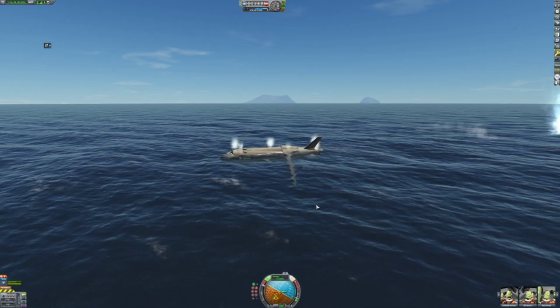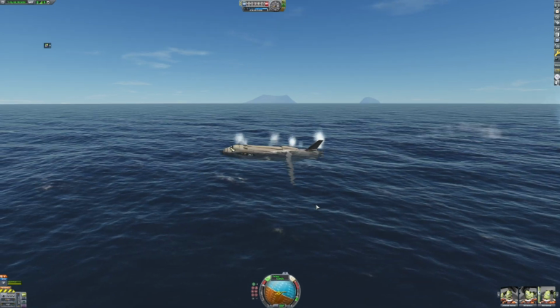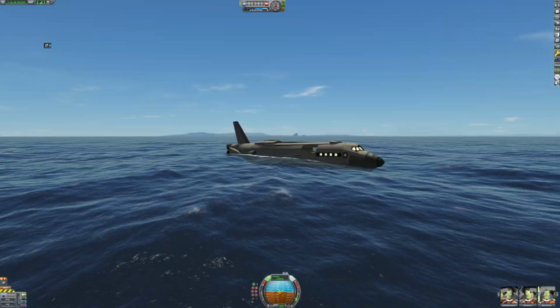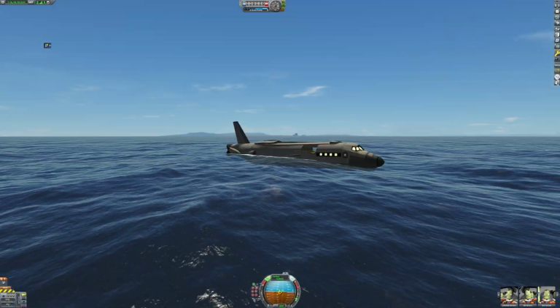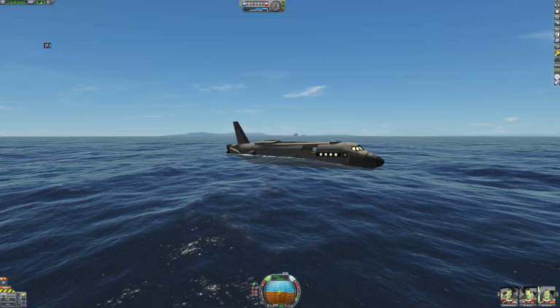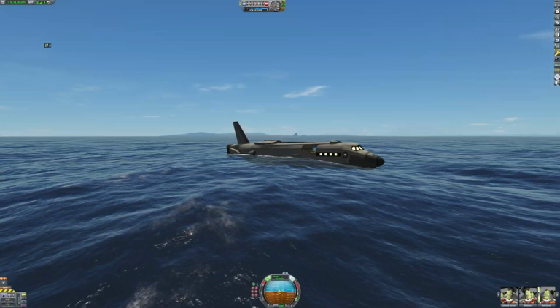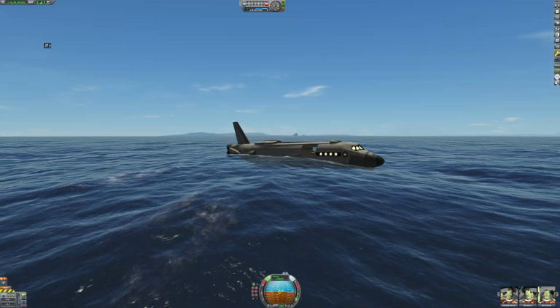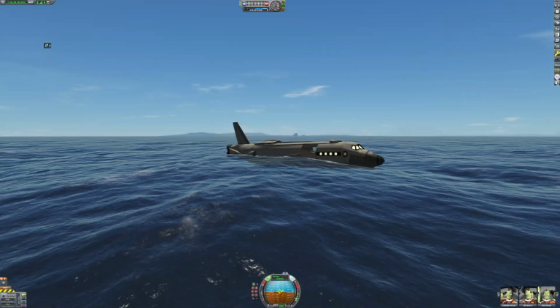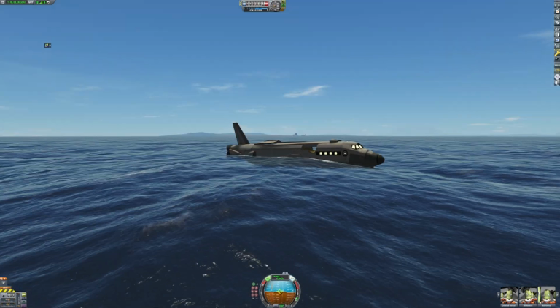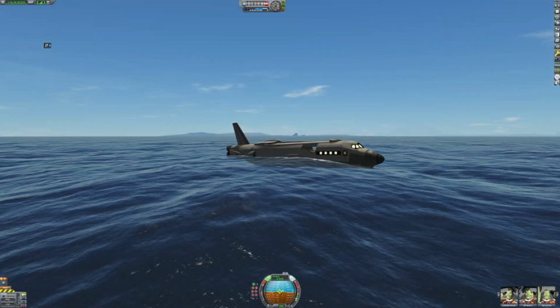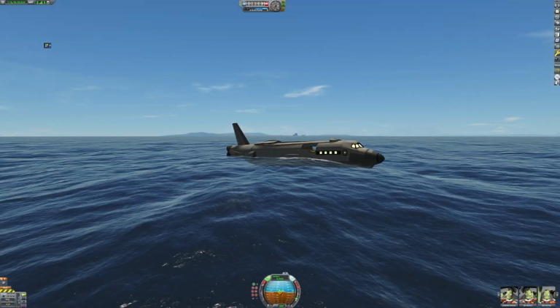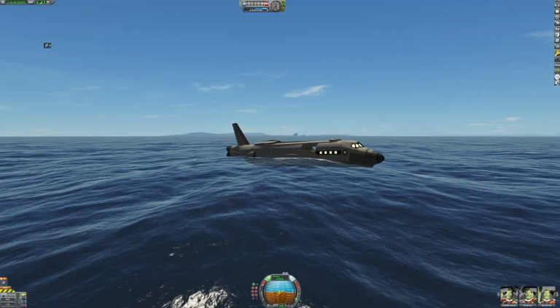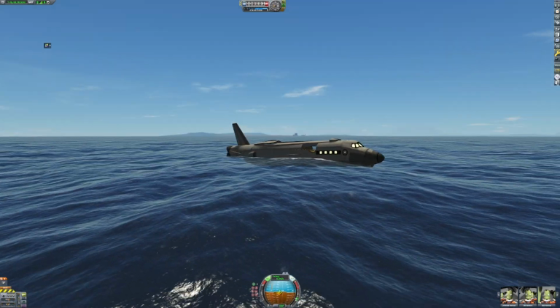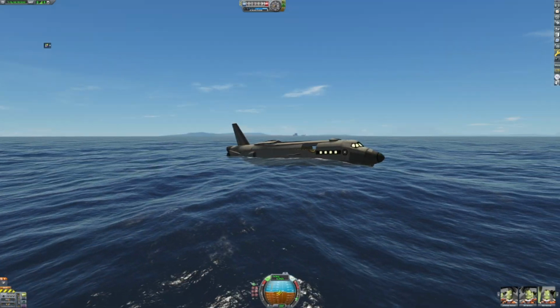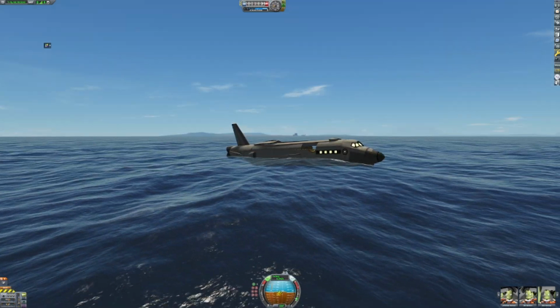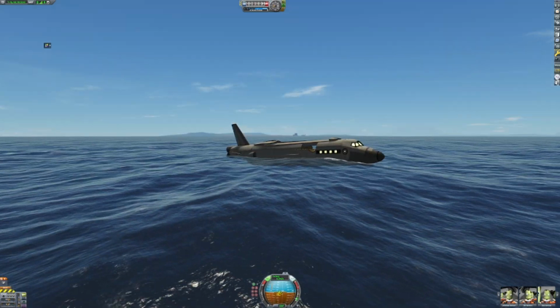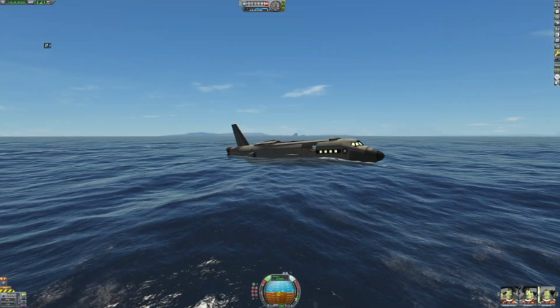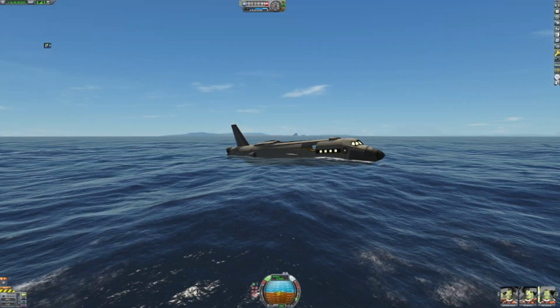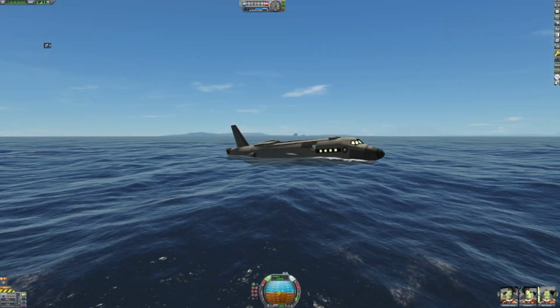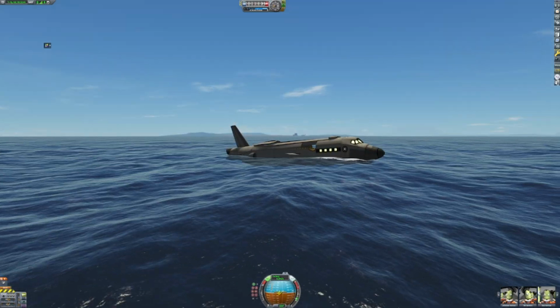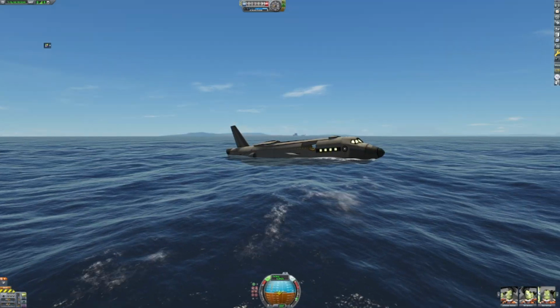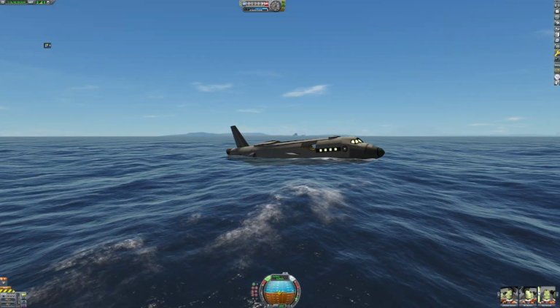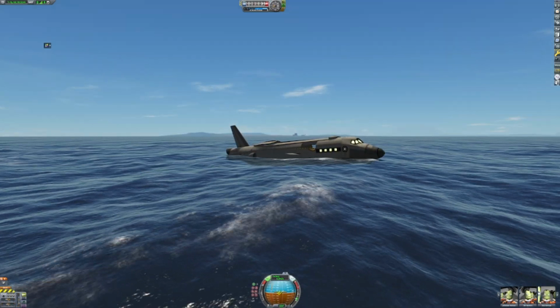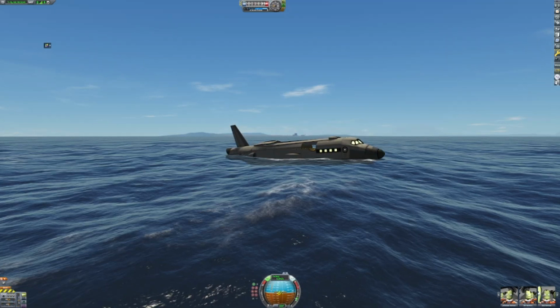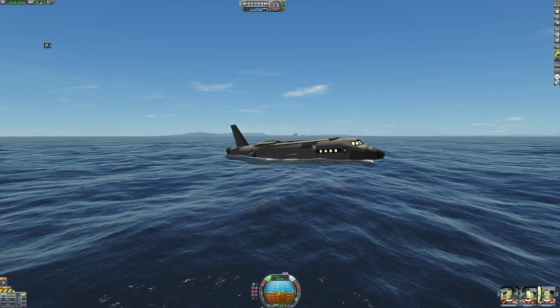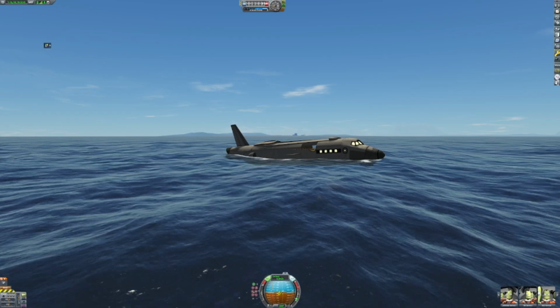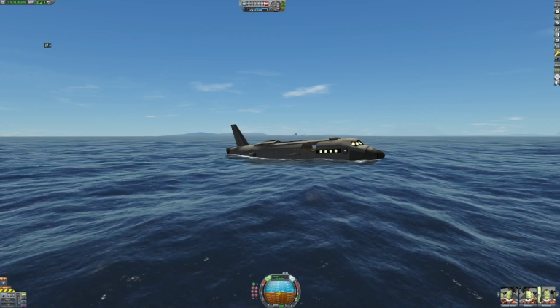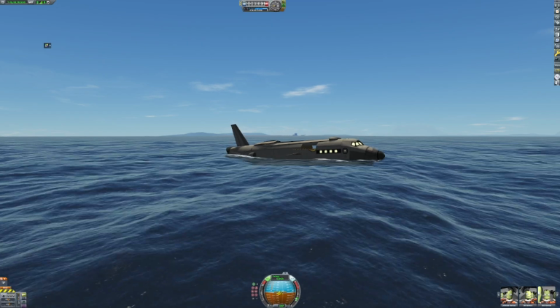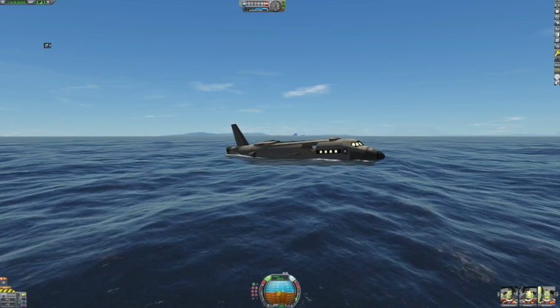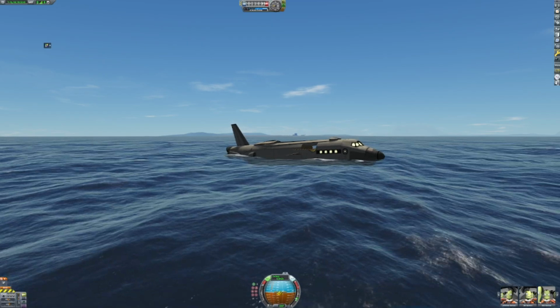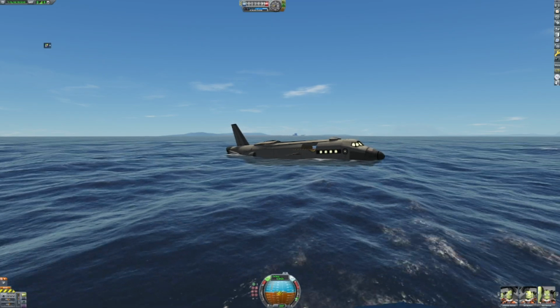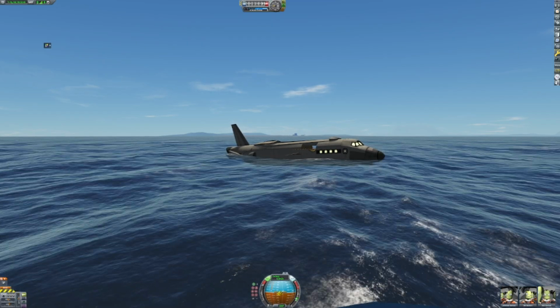Well, with that, I'd say let's move on to aircraft number four.